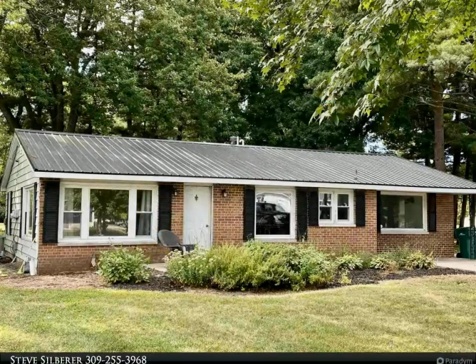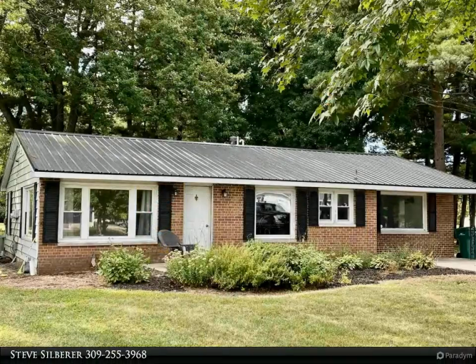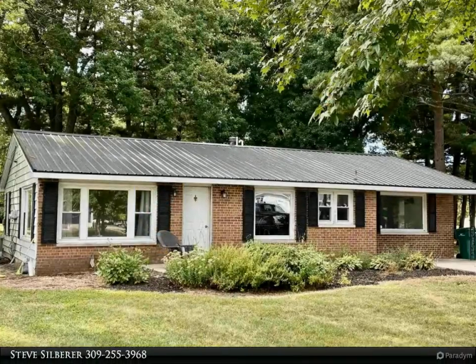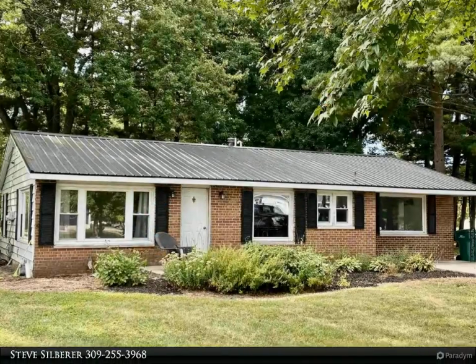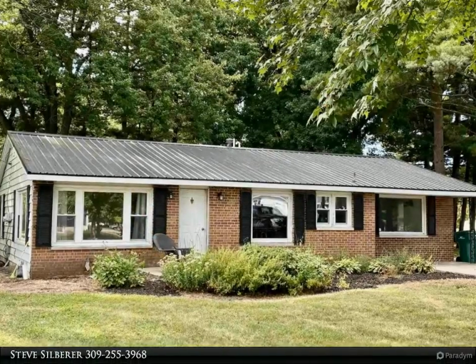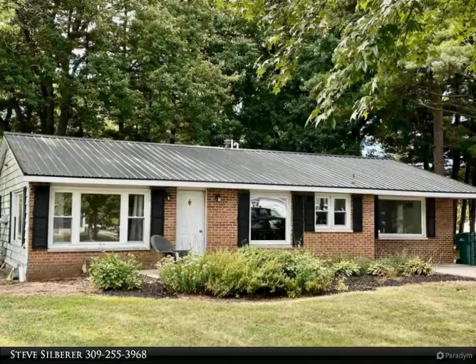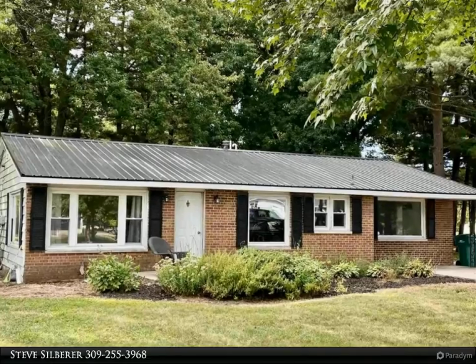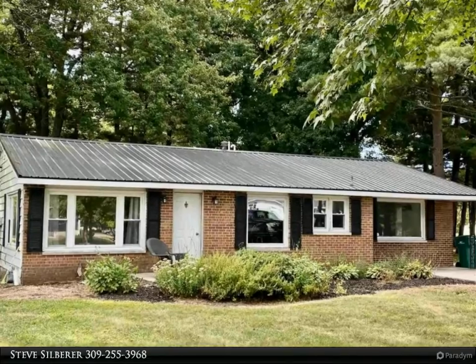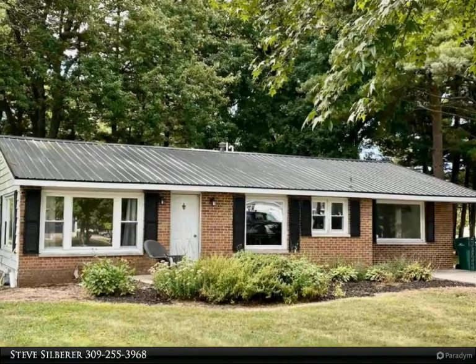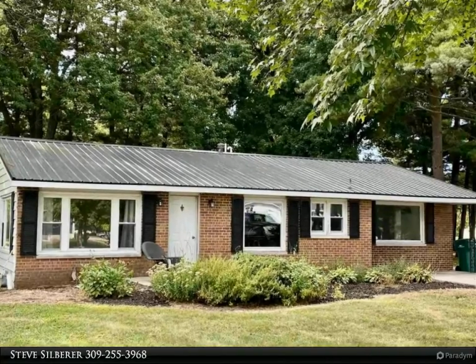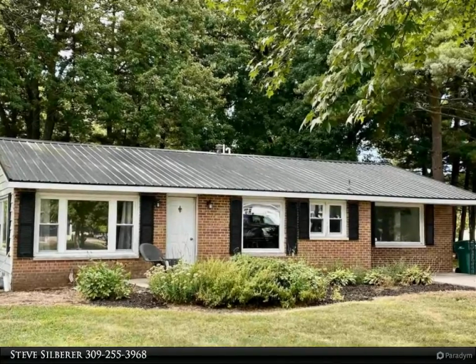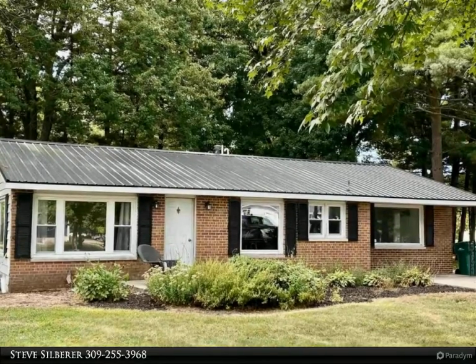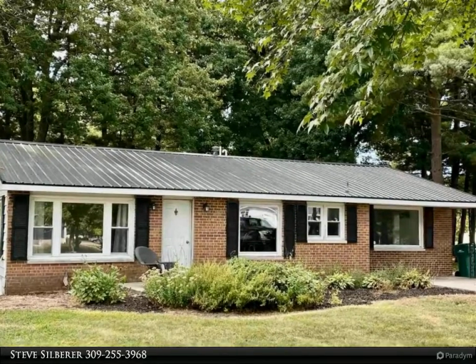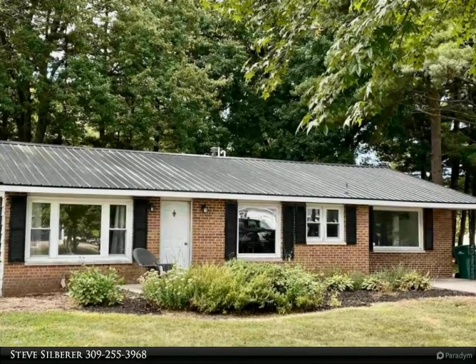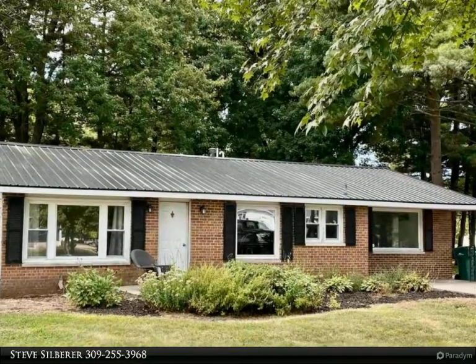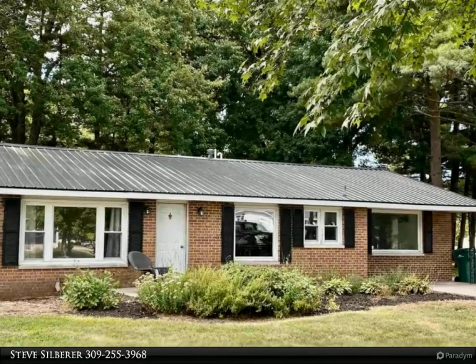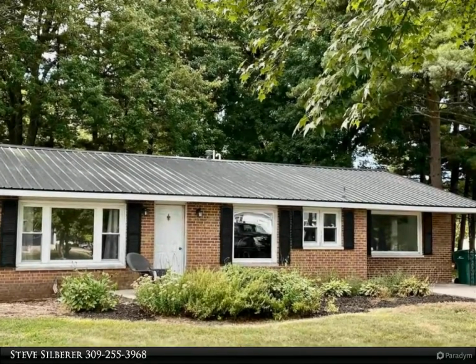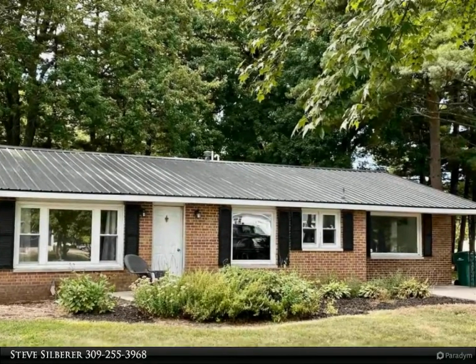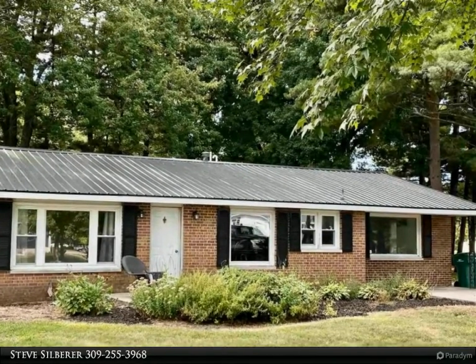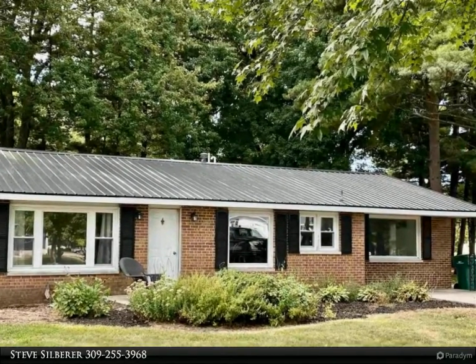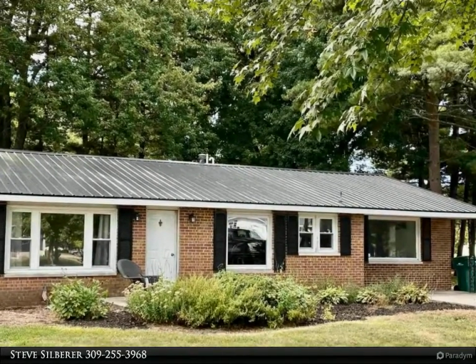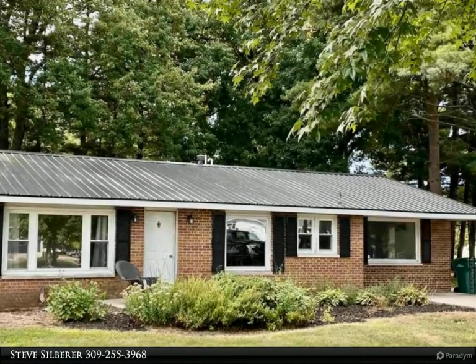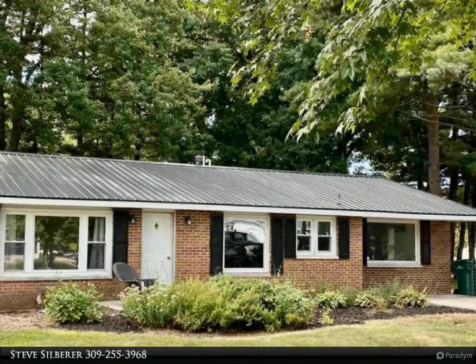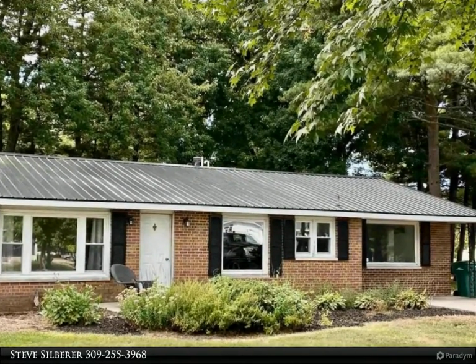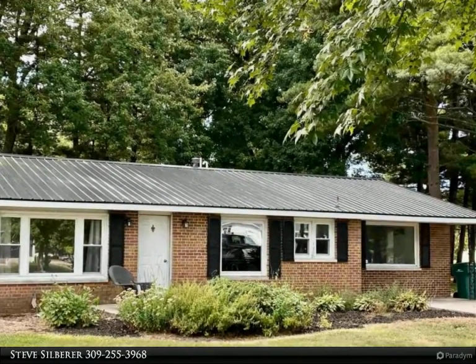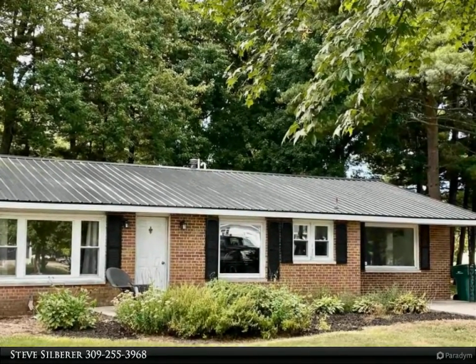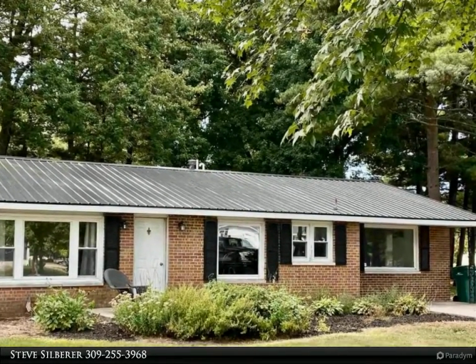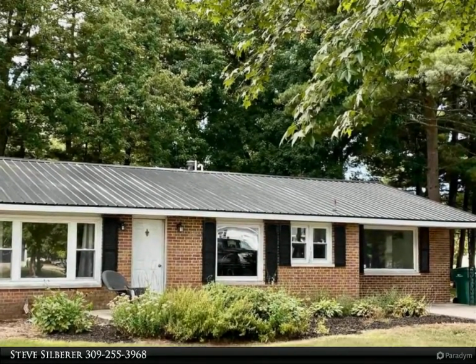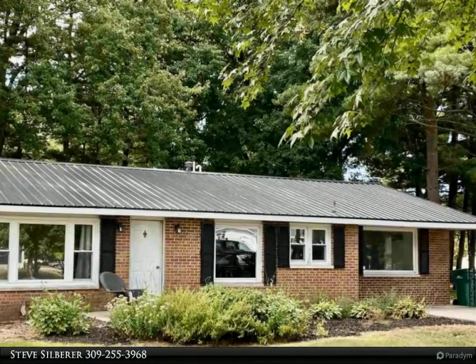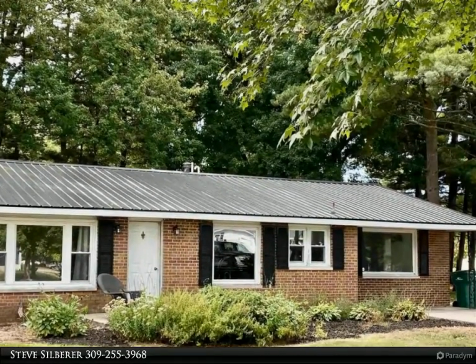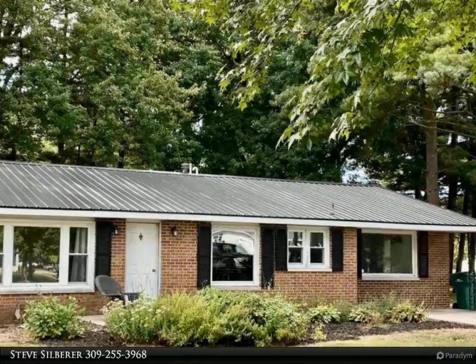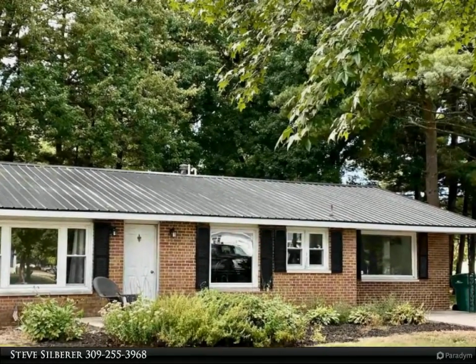This Century 21 Purdum-Epperson Incorporated property video is presented by Steve Silberer.